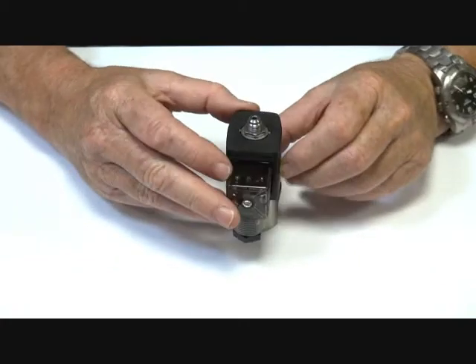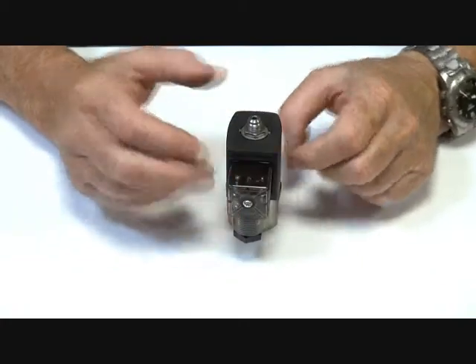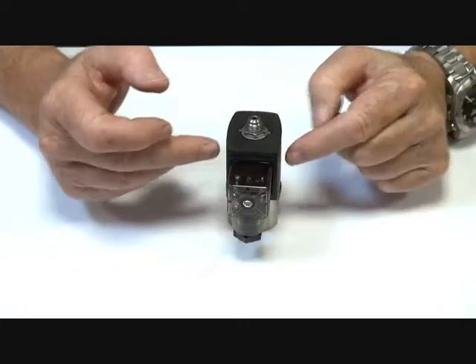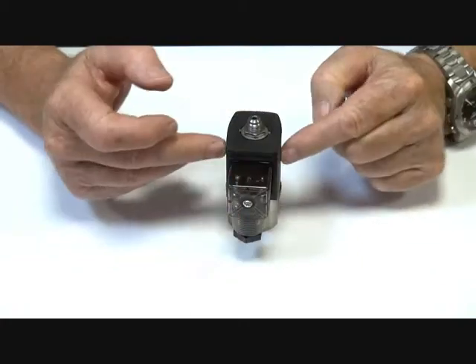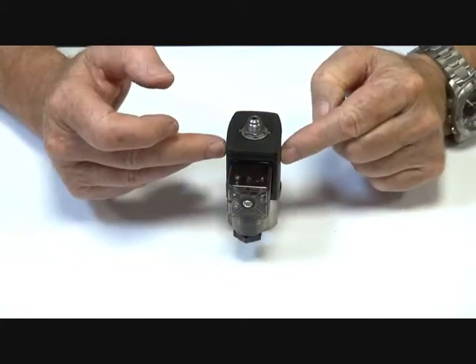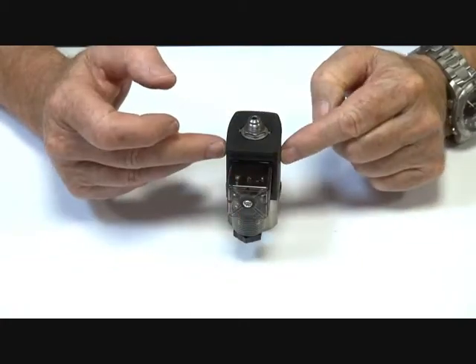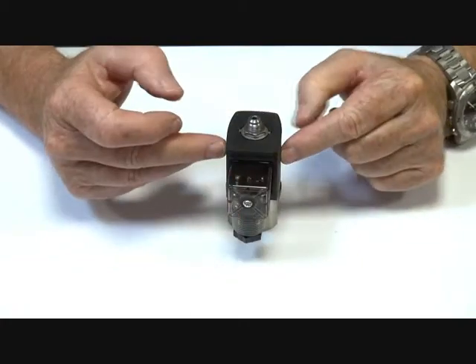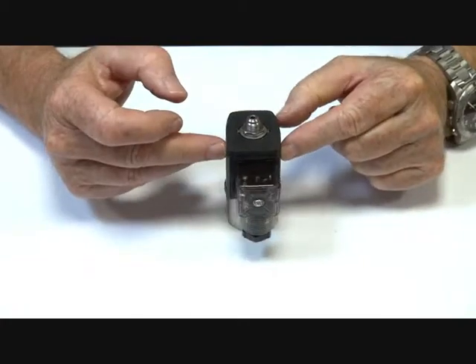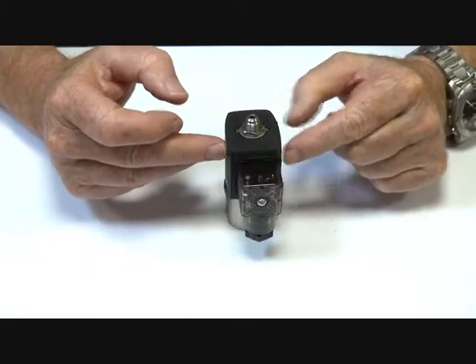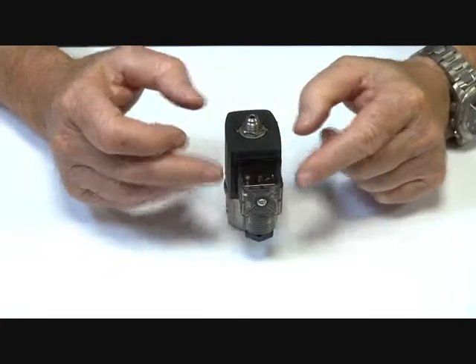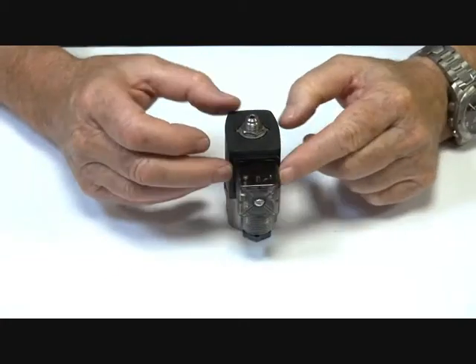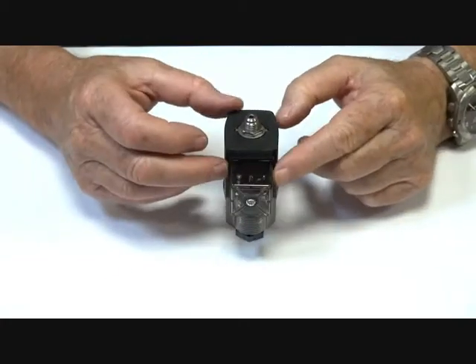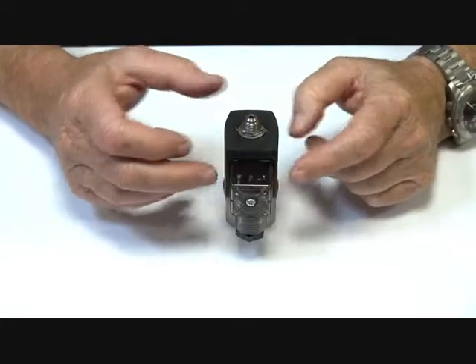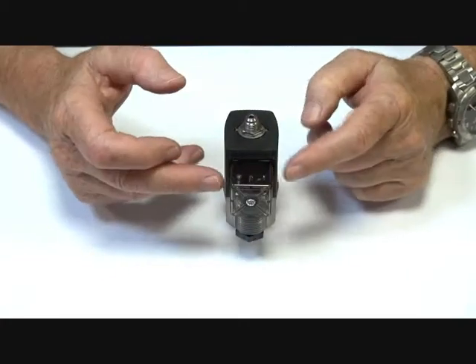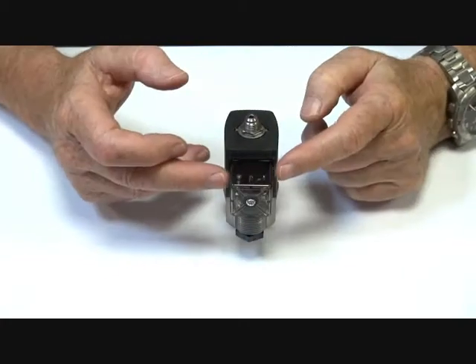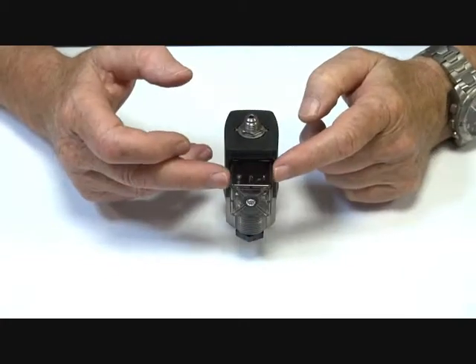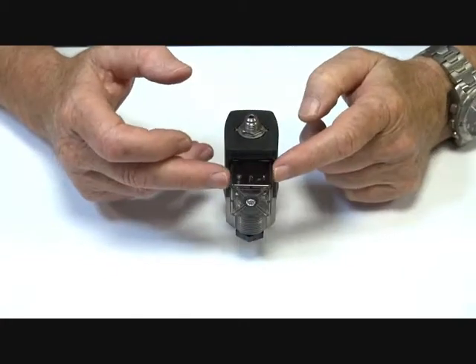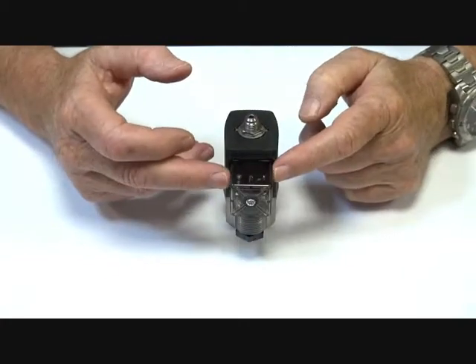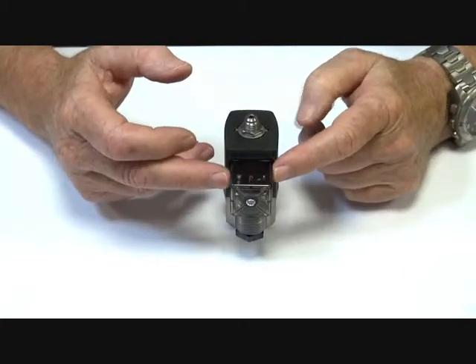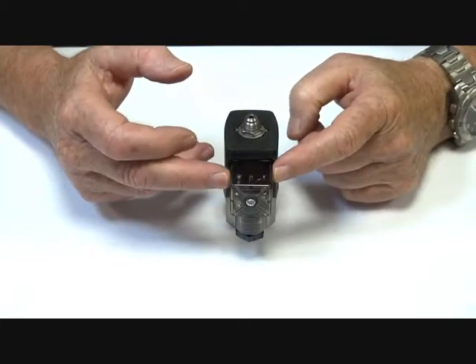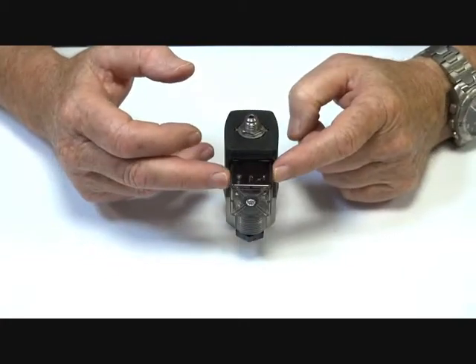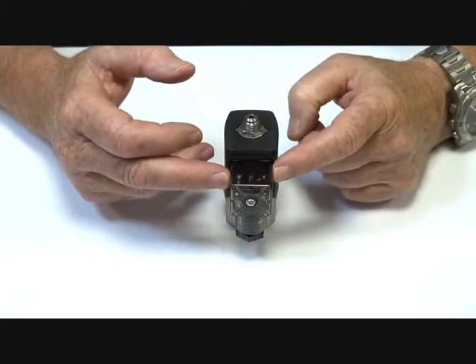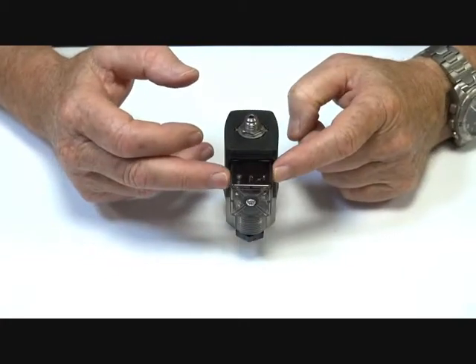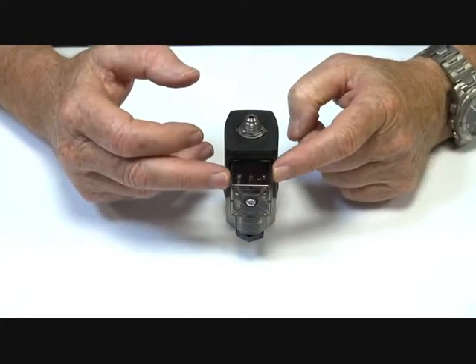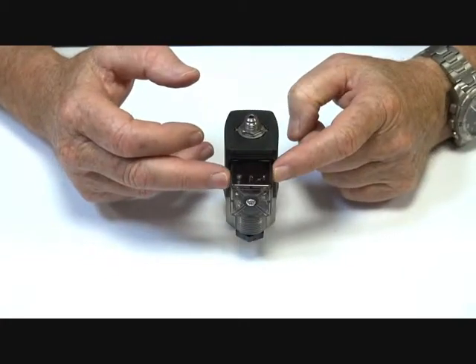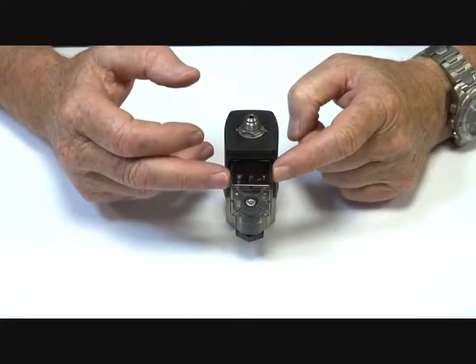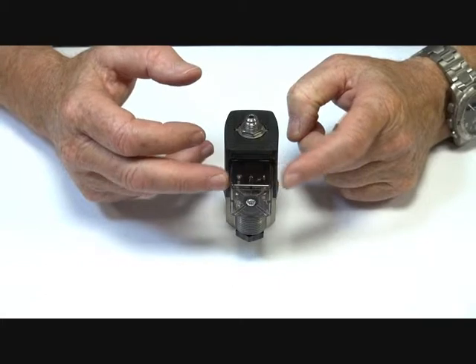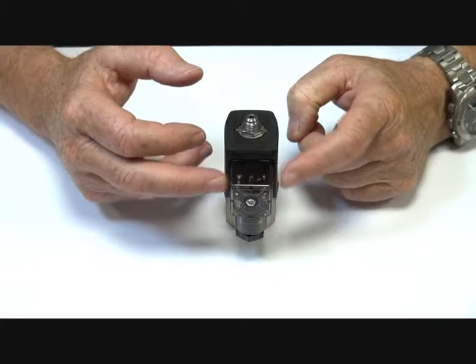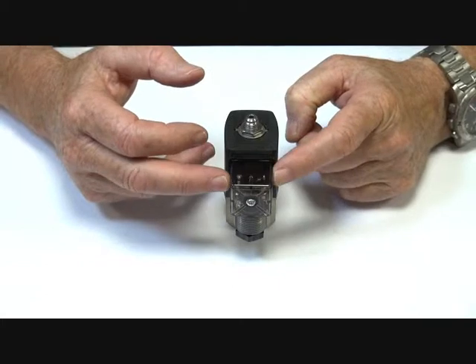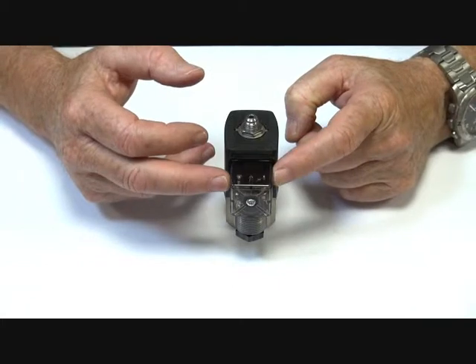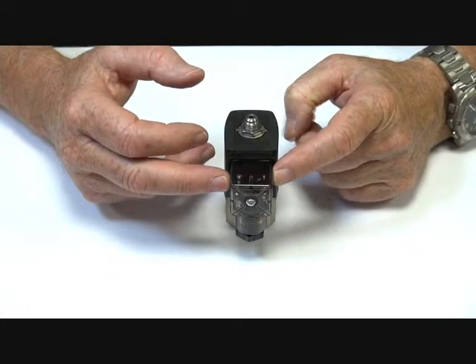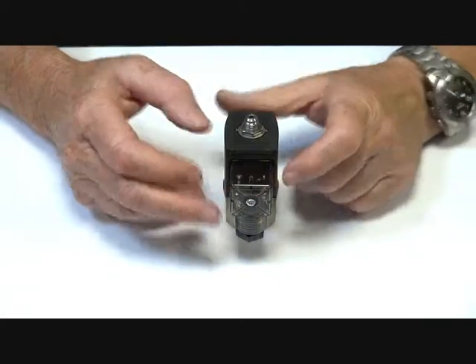IP65 coil with a LED connector plug which lights up when the power goes on.